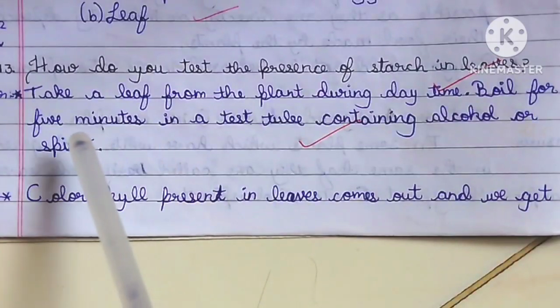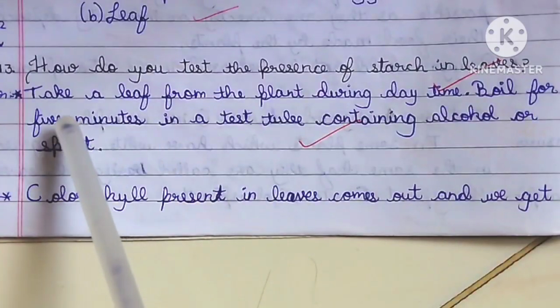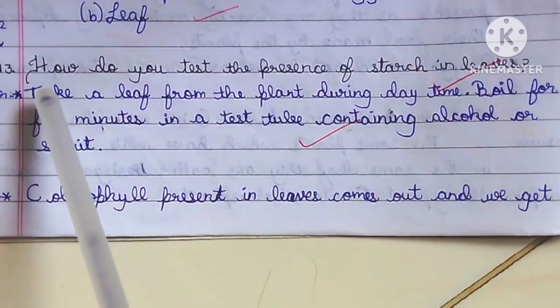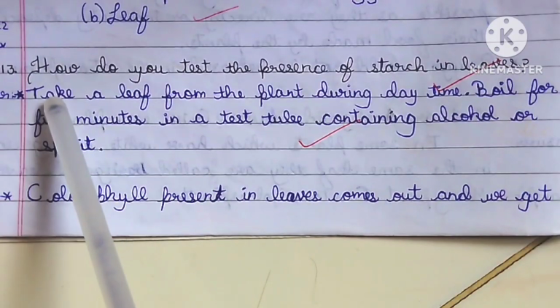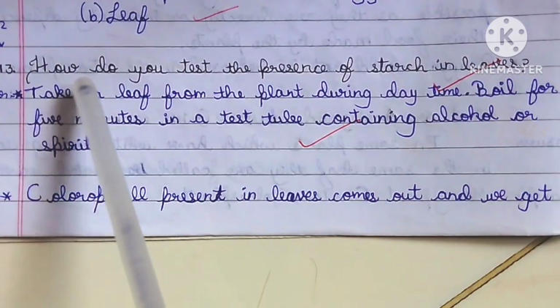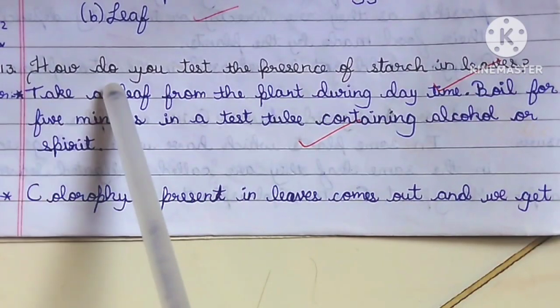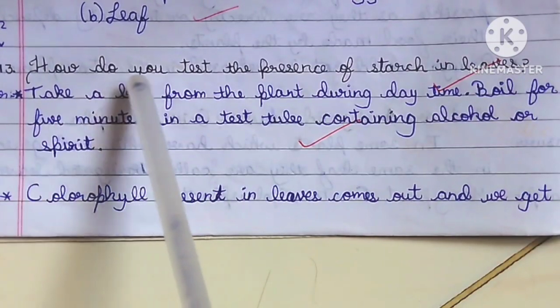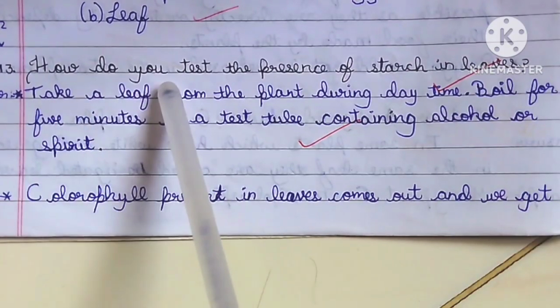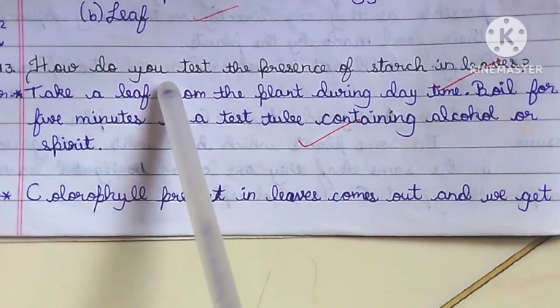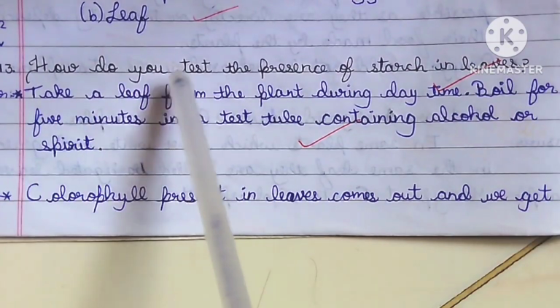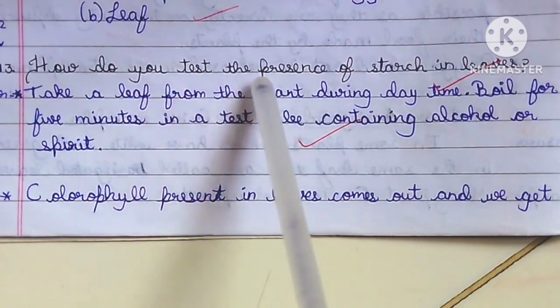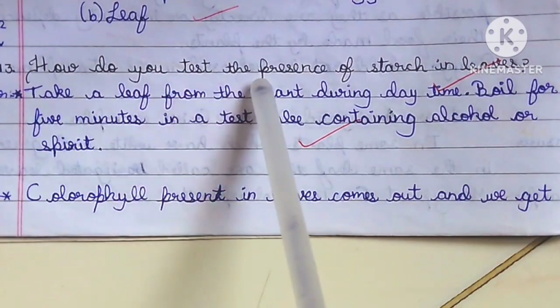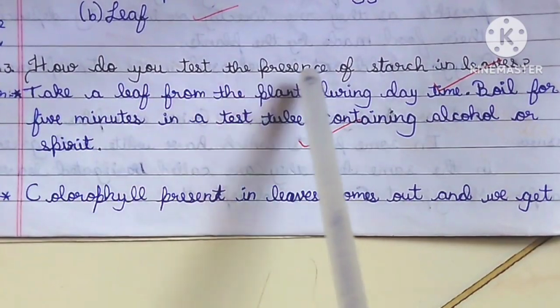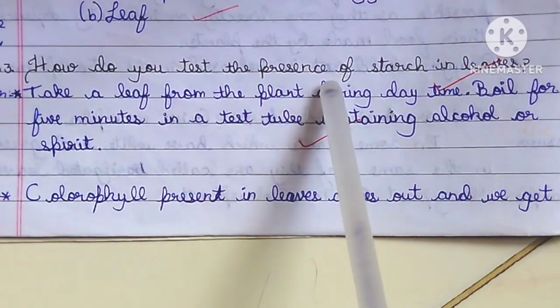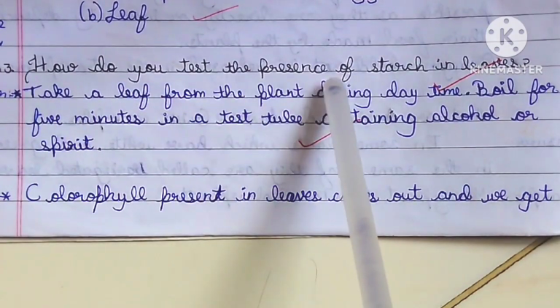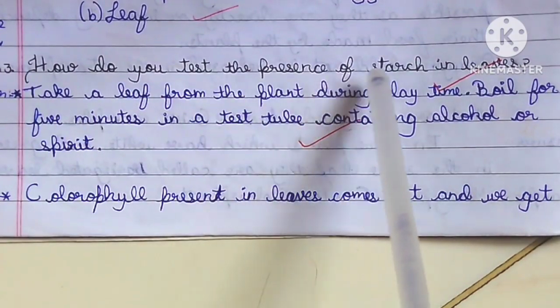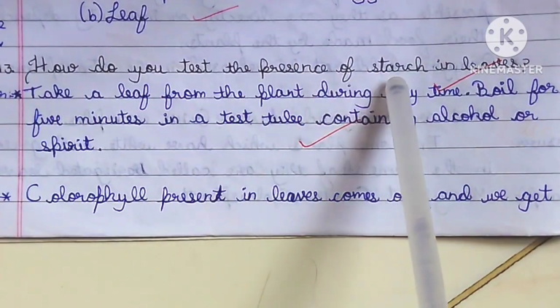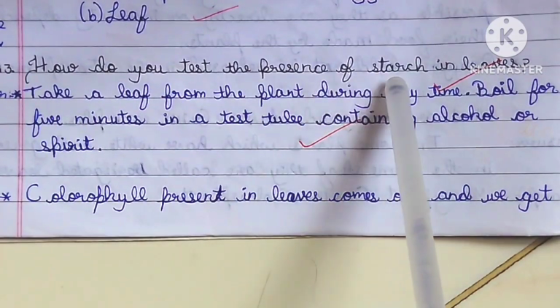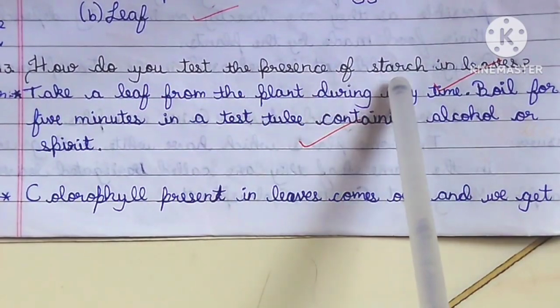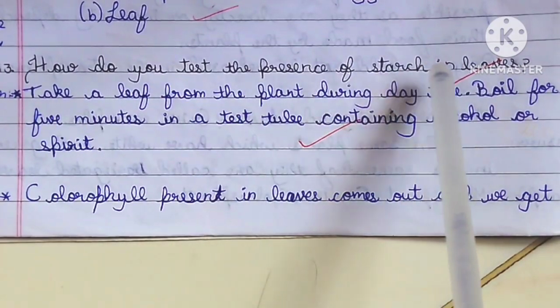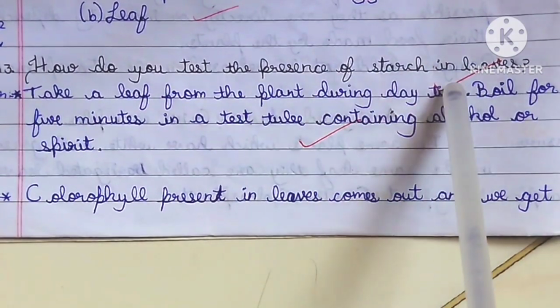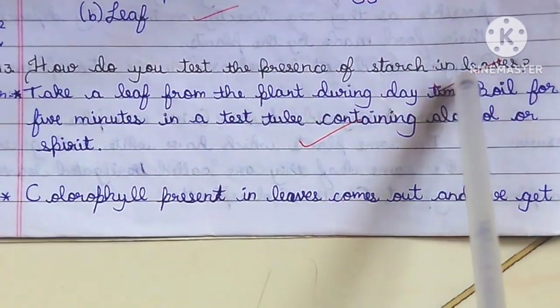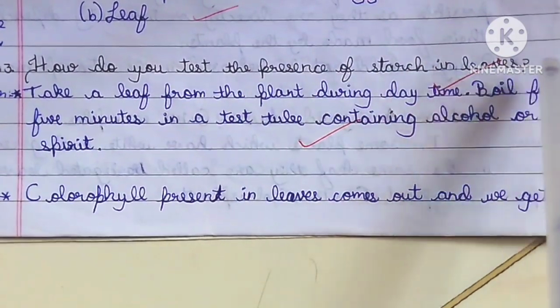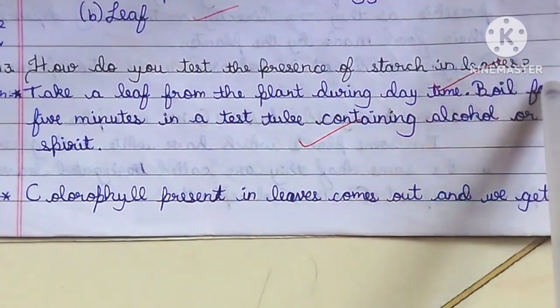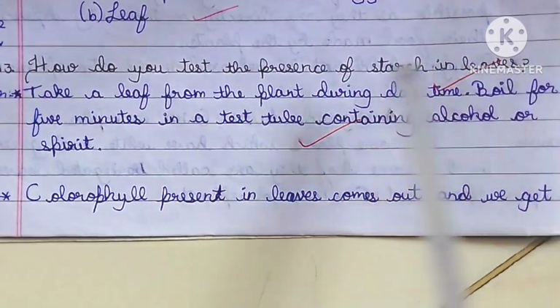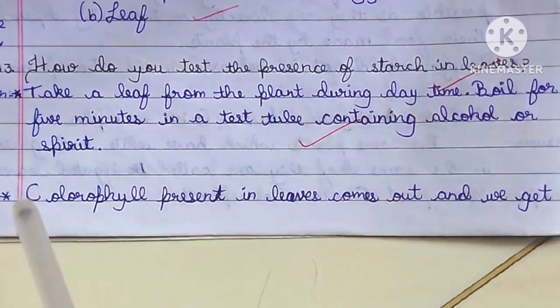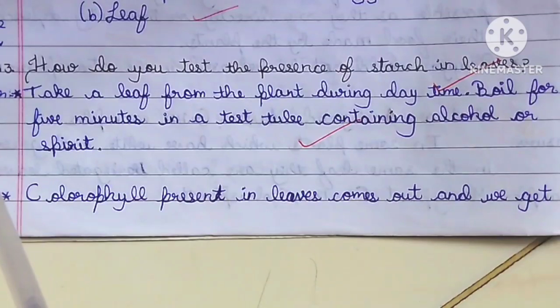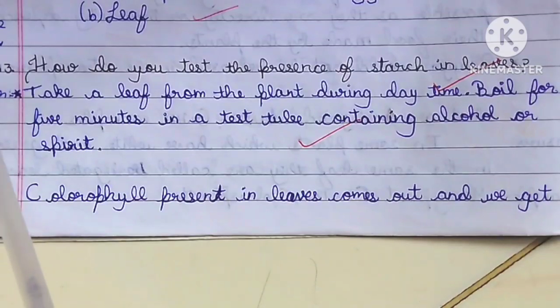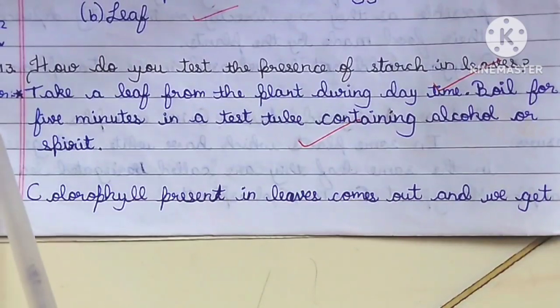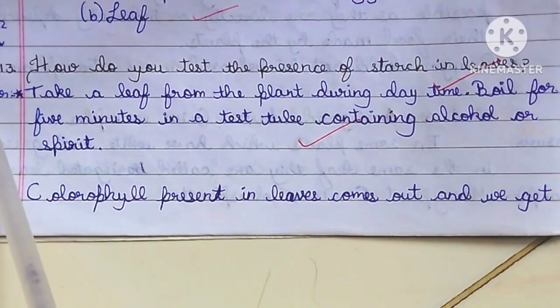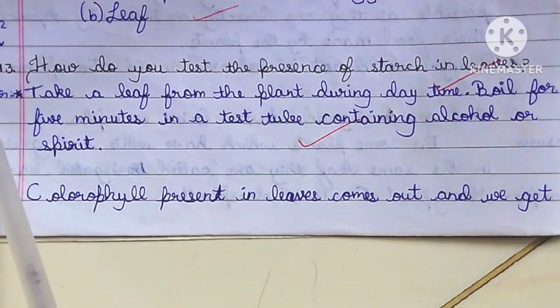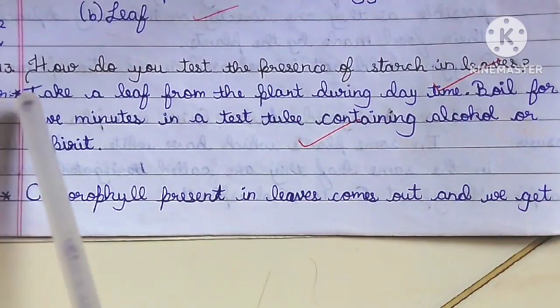How do you test the presence of starch in leaves? Answer.